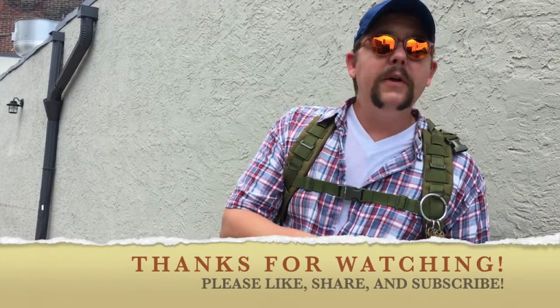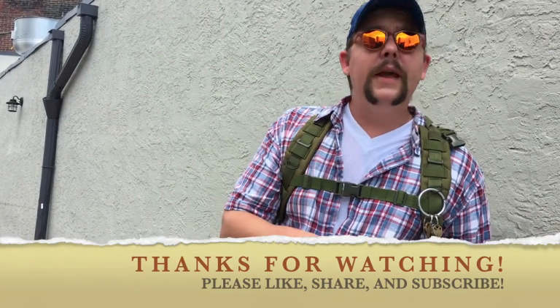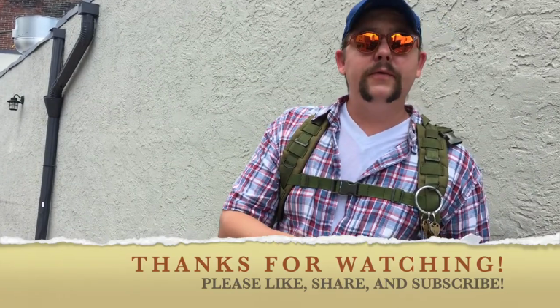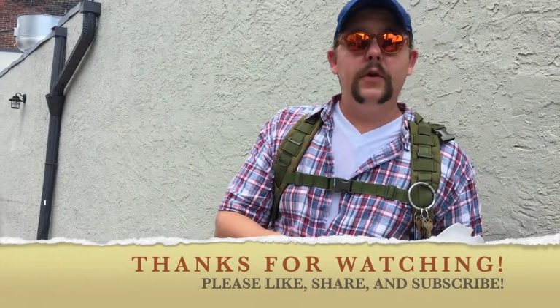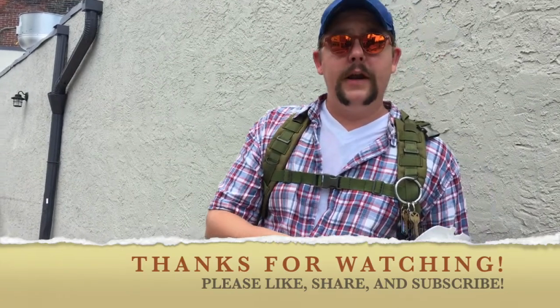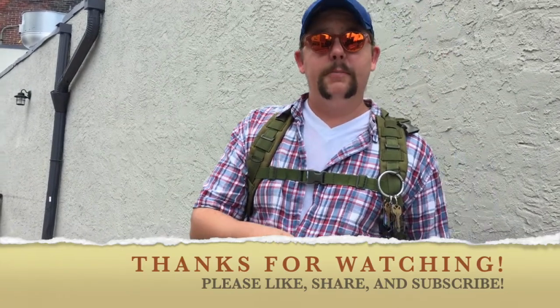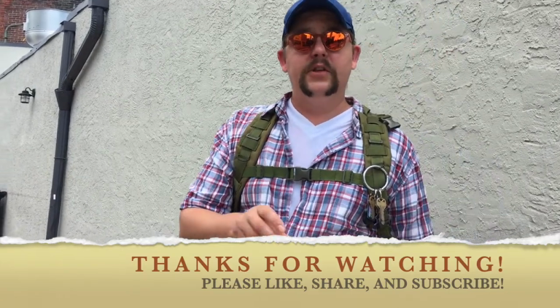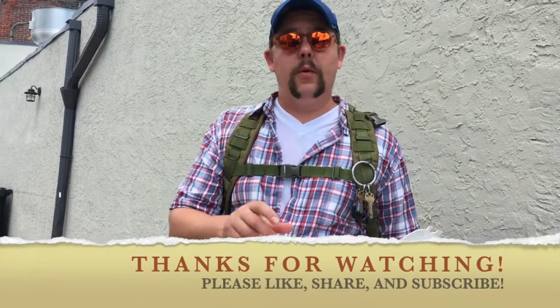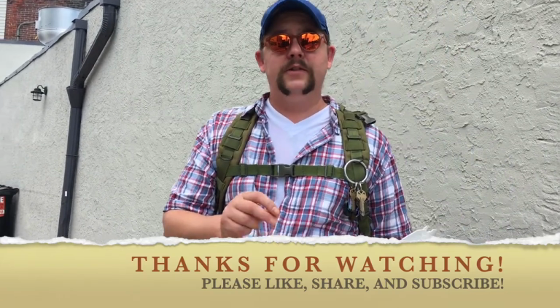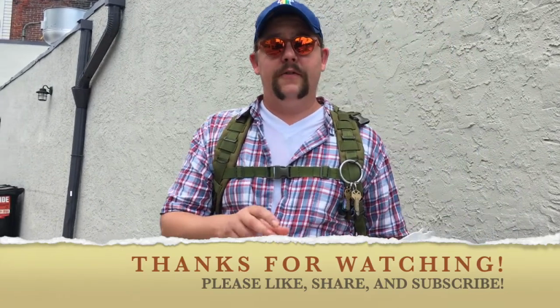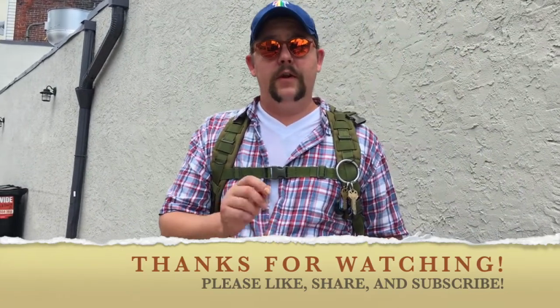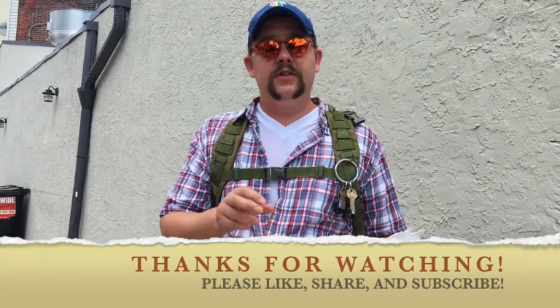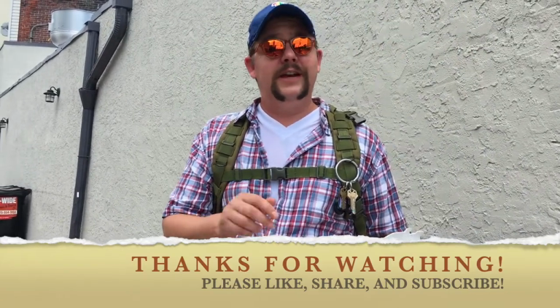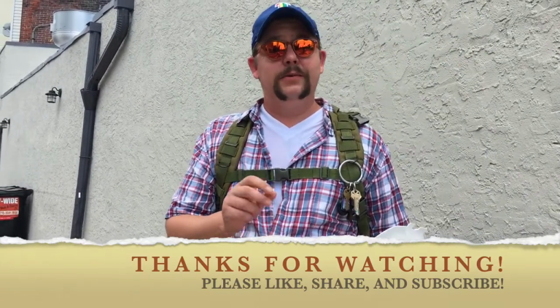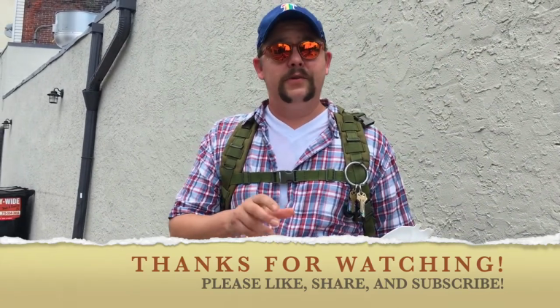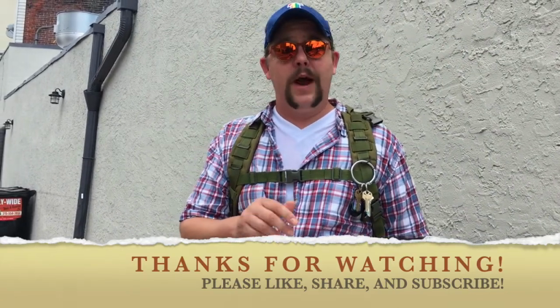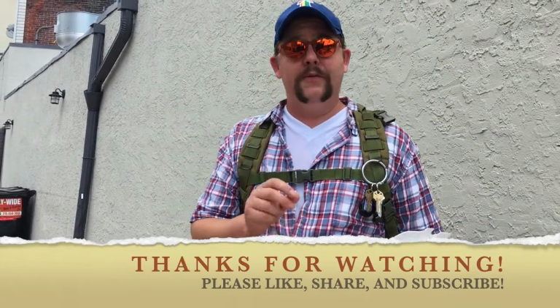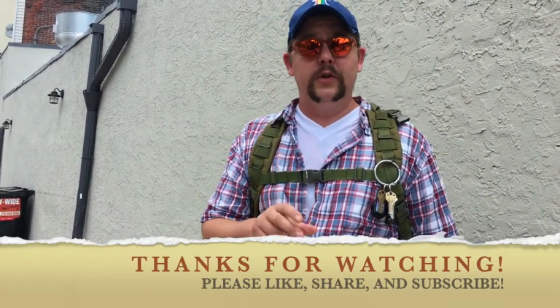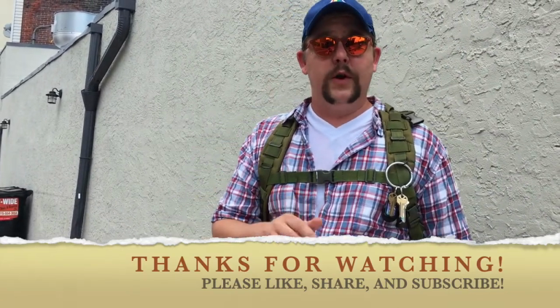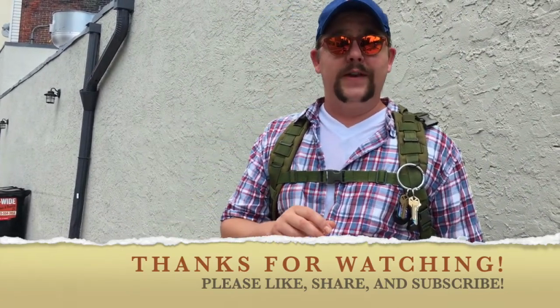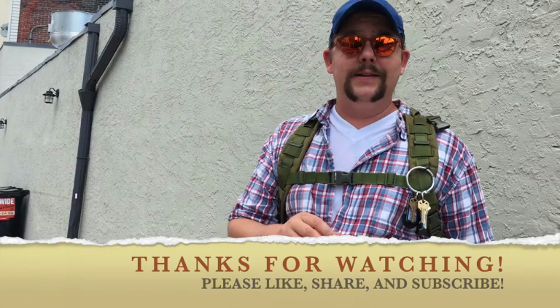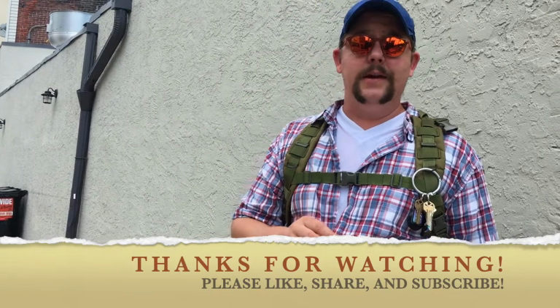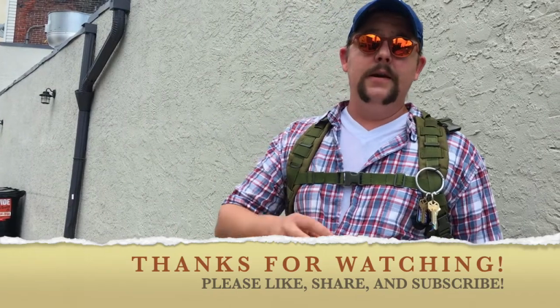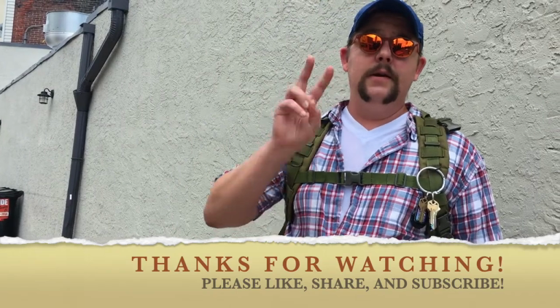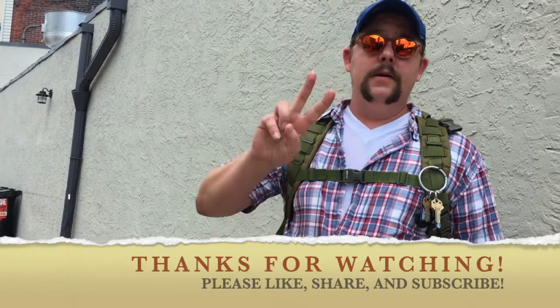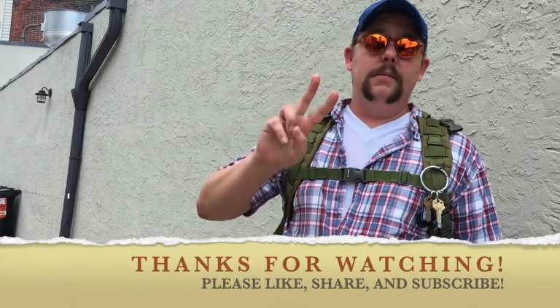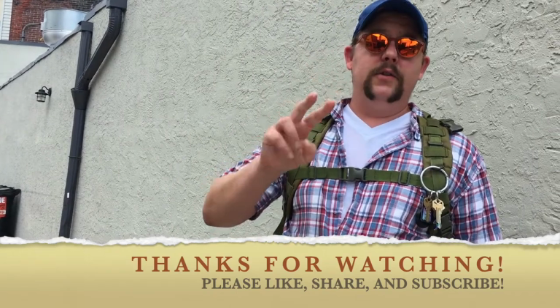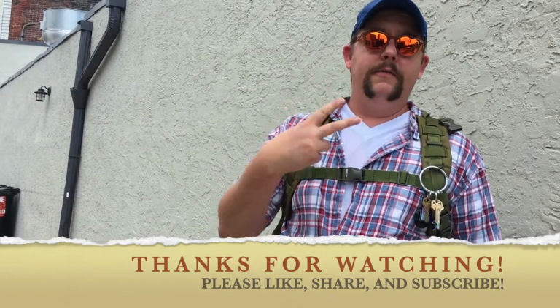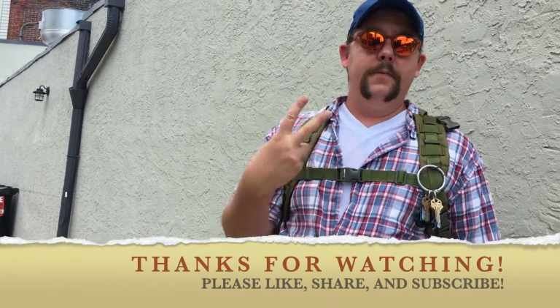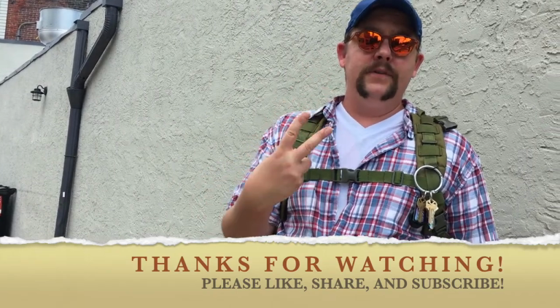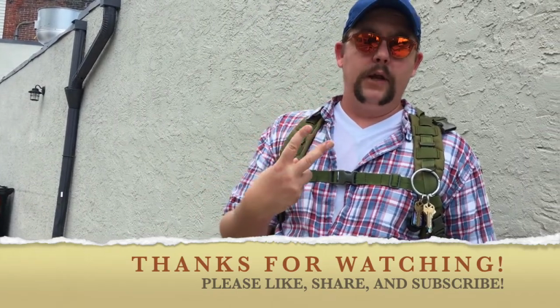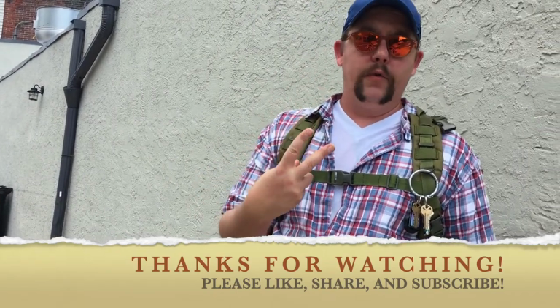Thanks for tuning in. Appreciate you watching the videos. Like and subscribe if you're enjoying the content. Much love. Stay groovy.